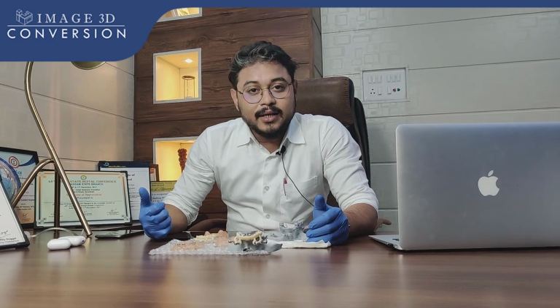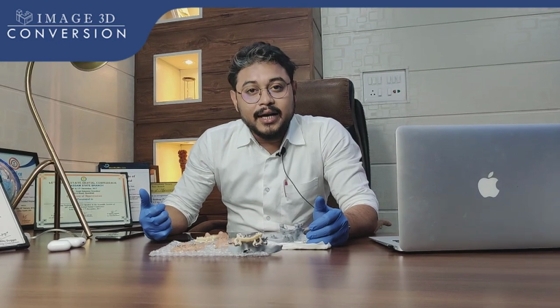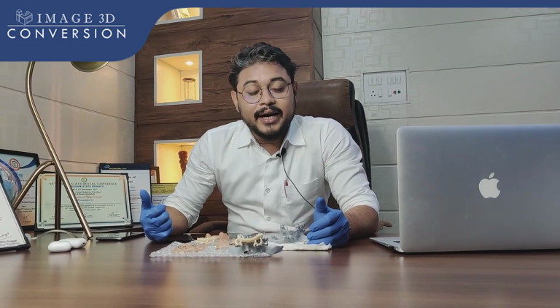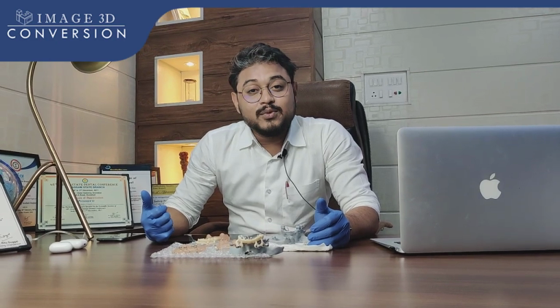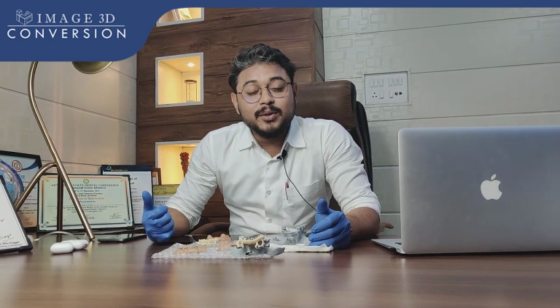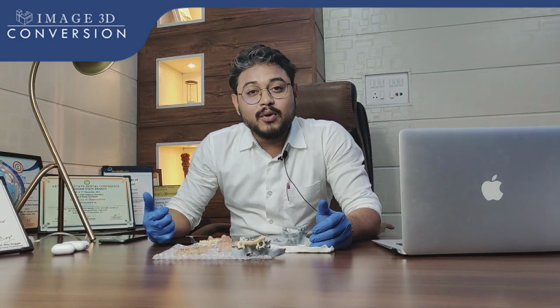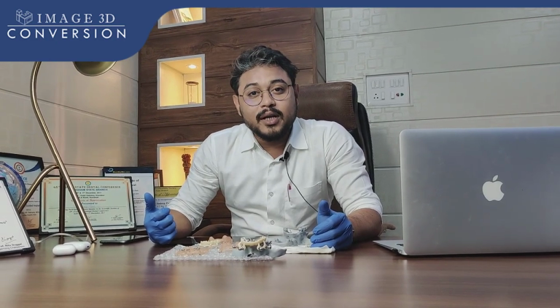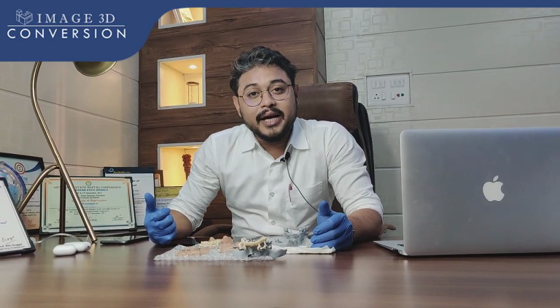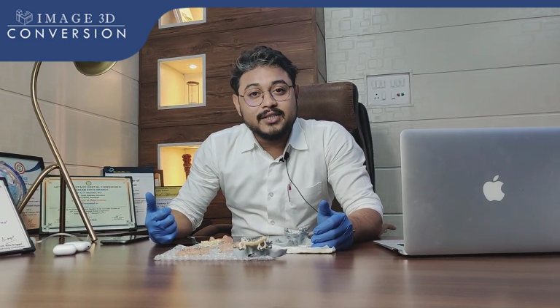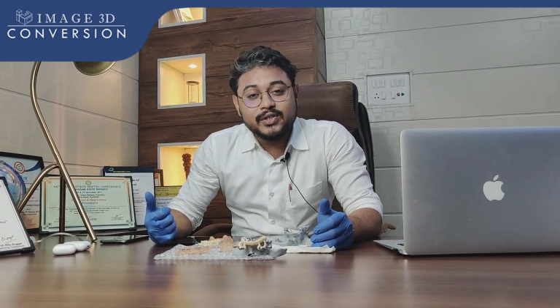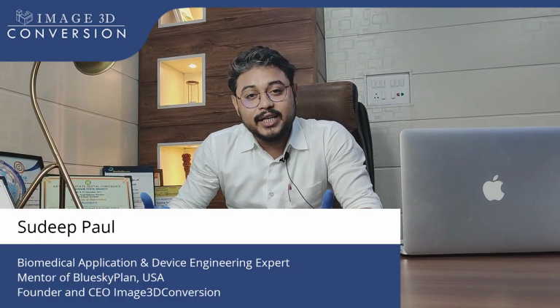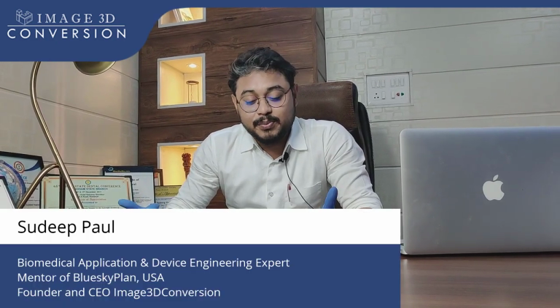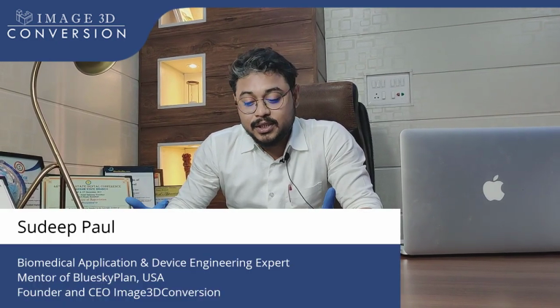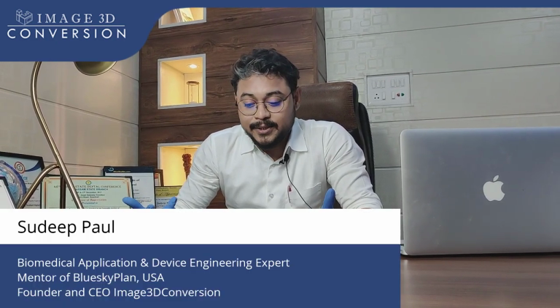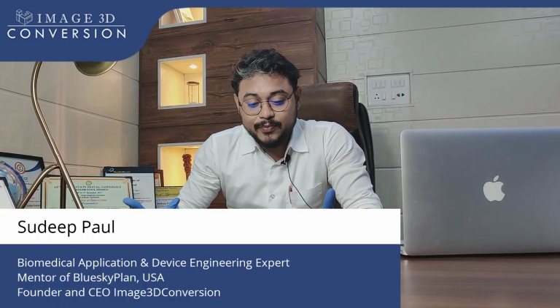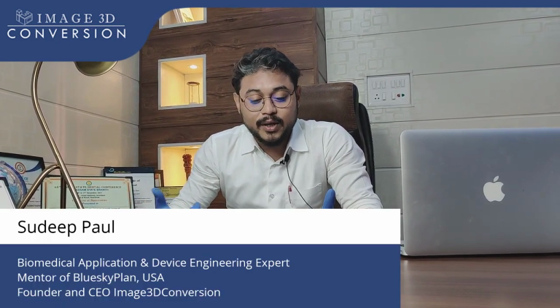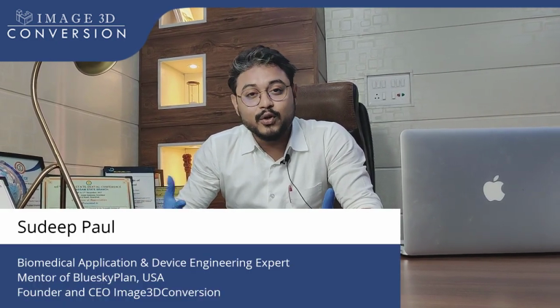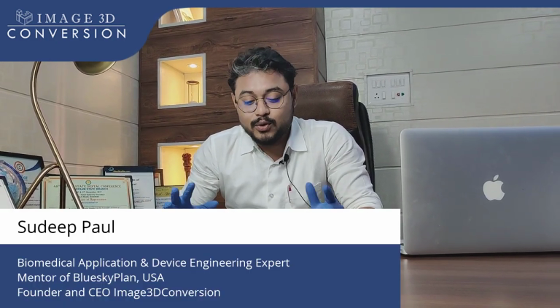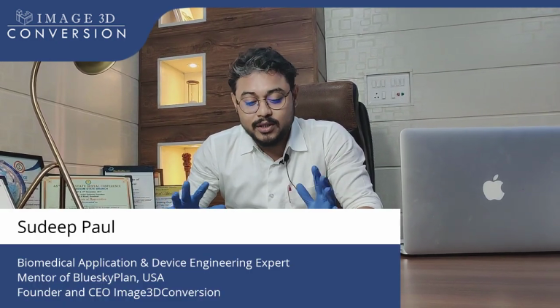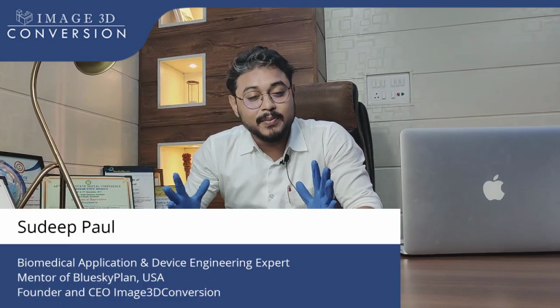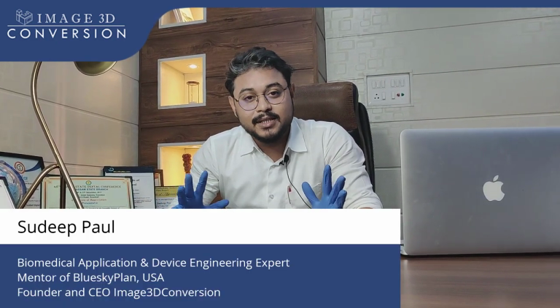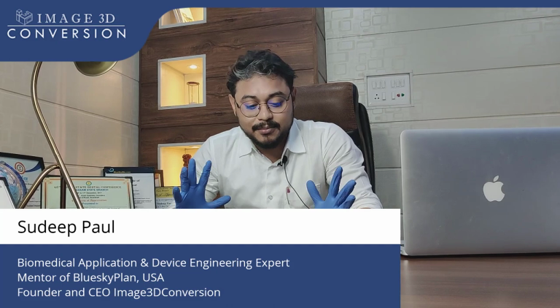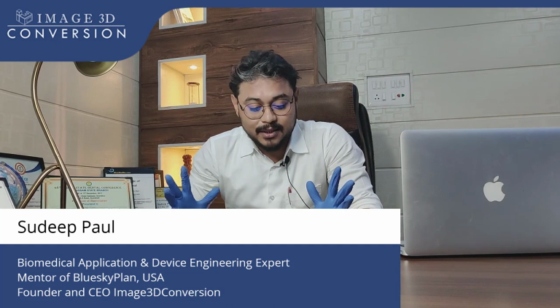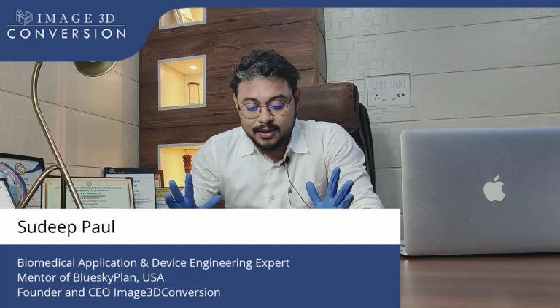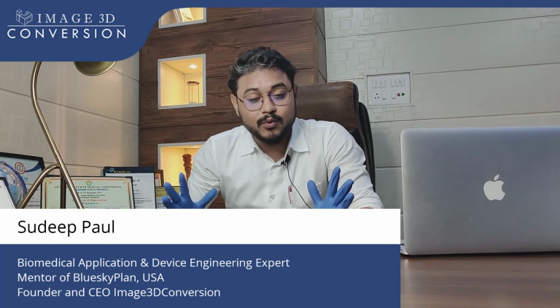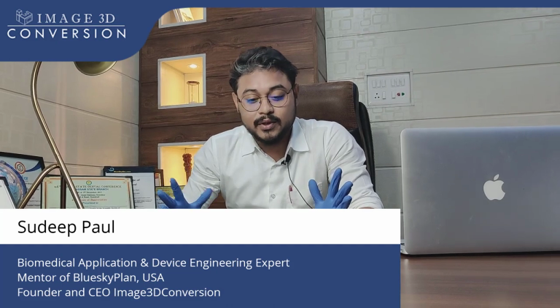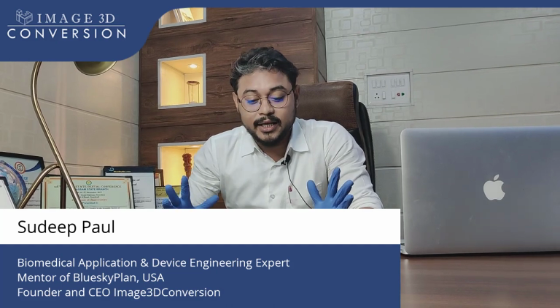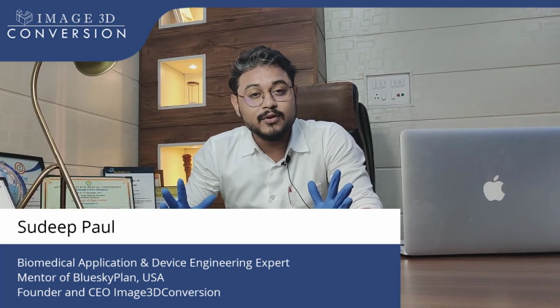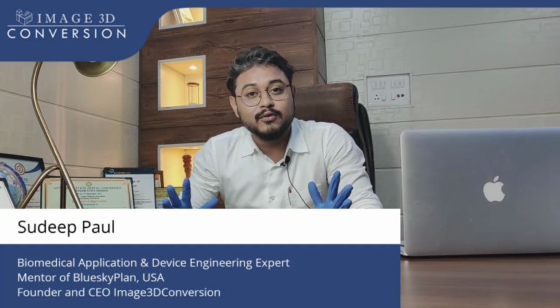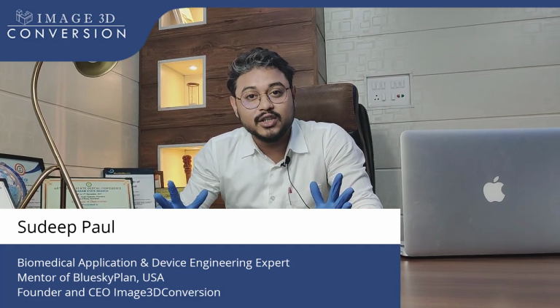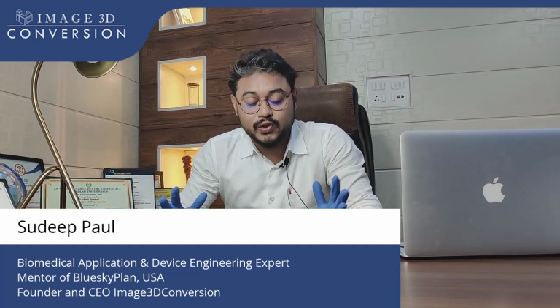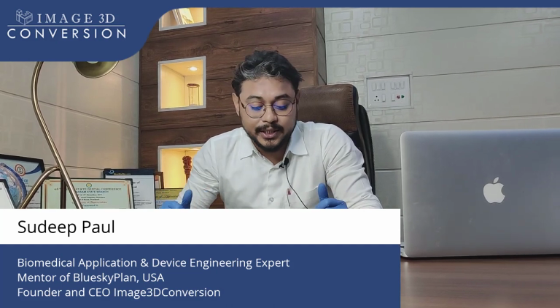Hi, I am Sudik Paul, I am a guided surgery expert. Today I am going to display one of the cases of full arch surgery.